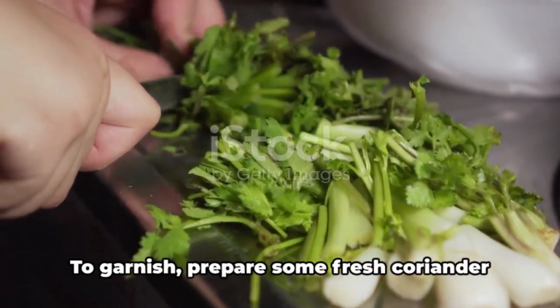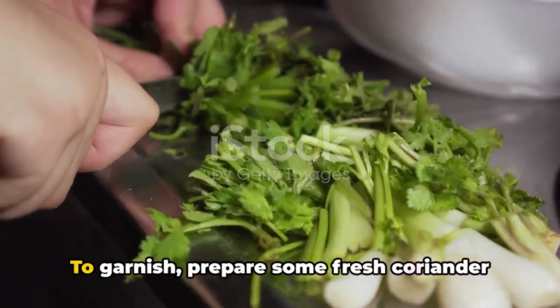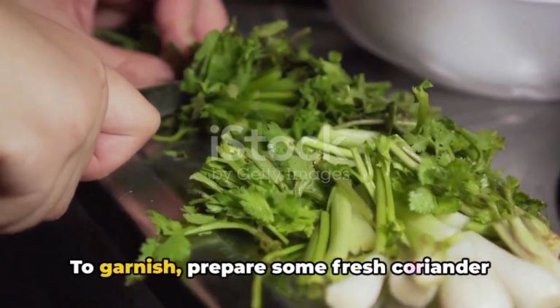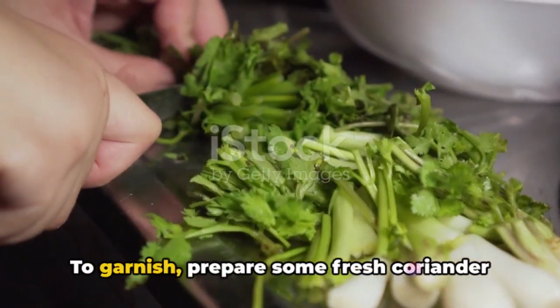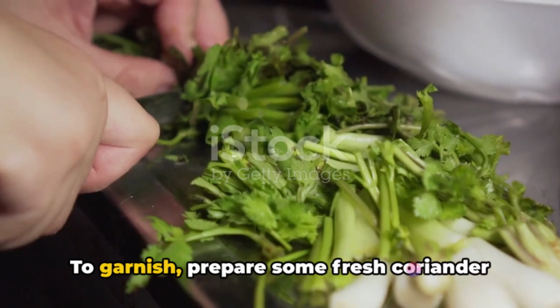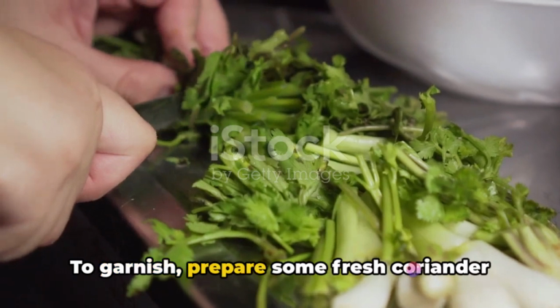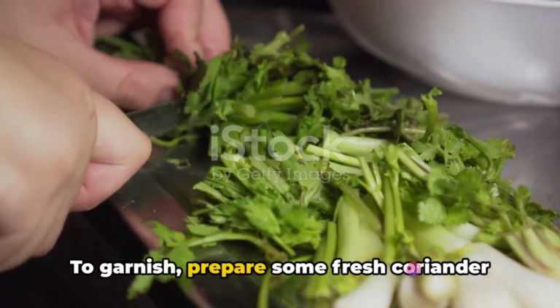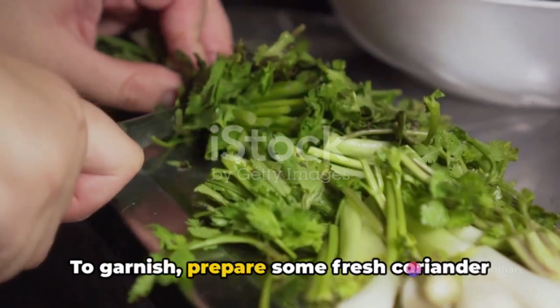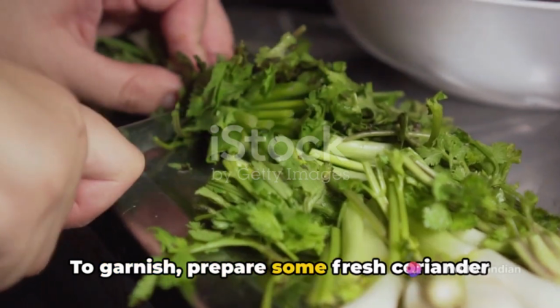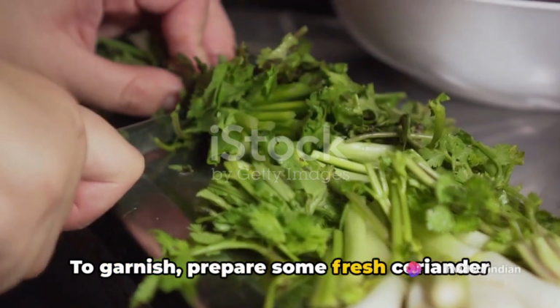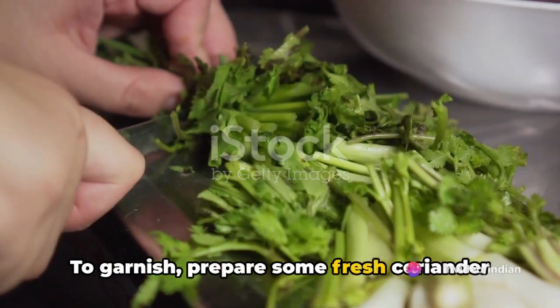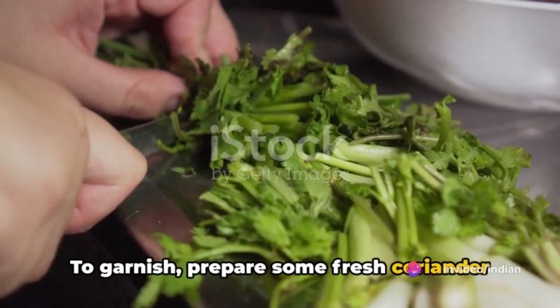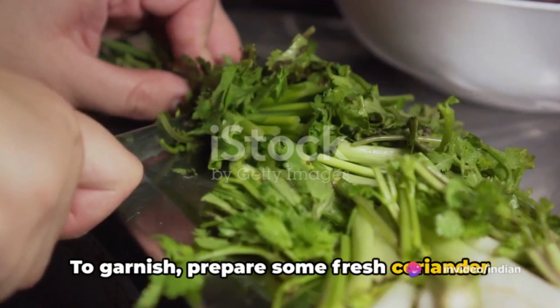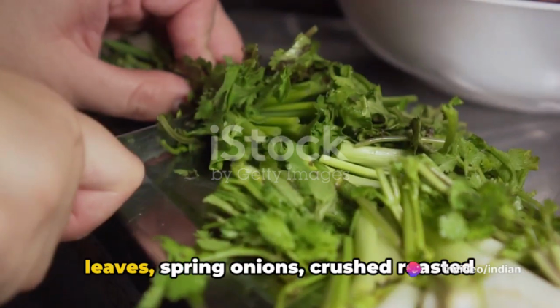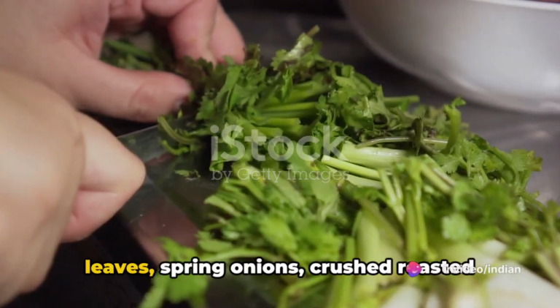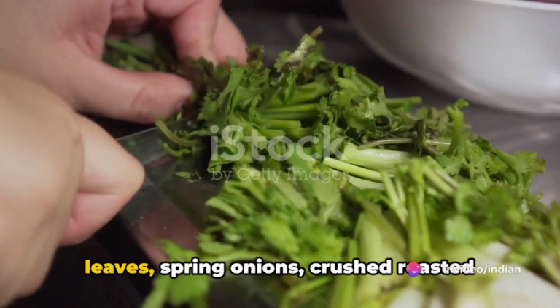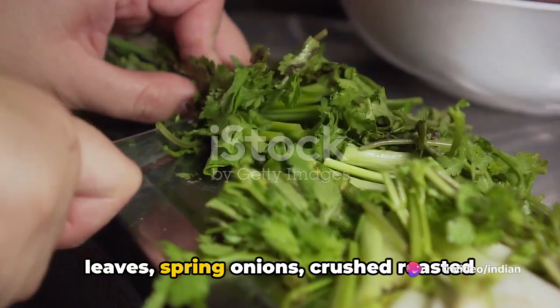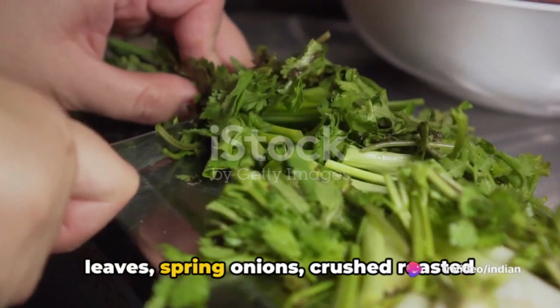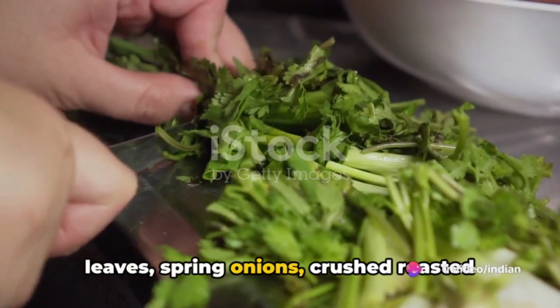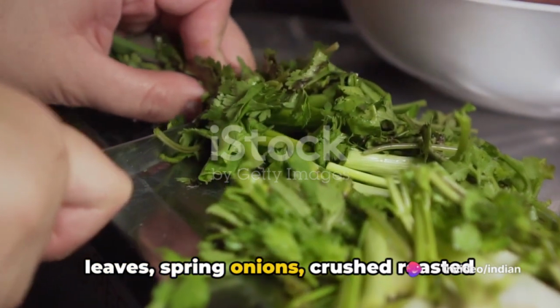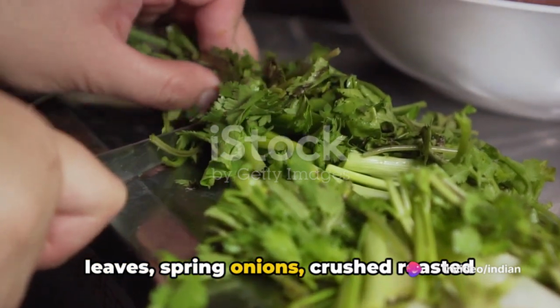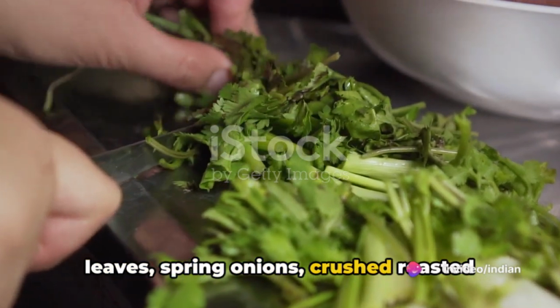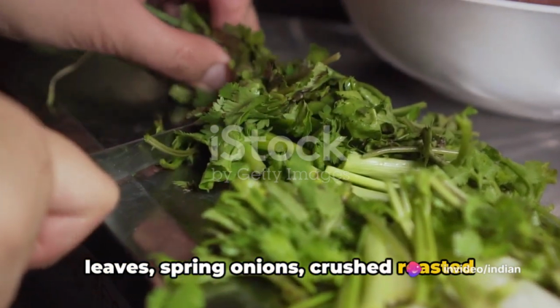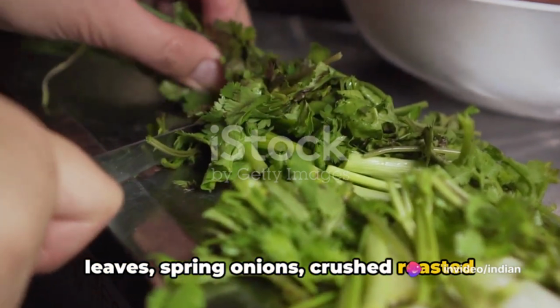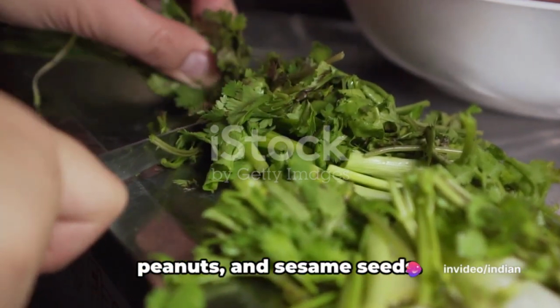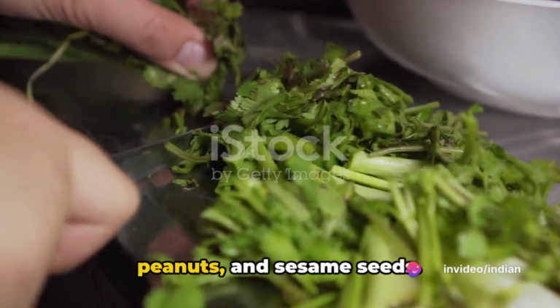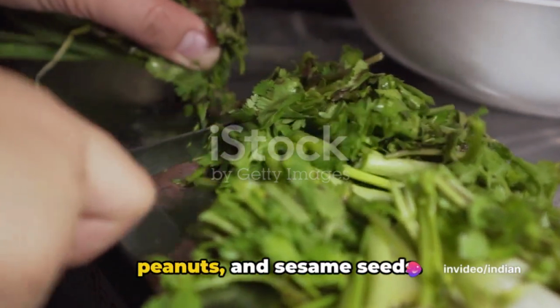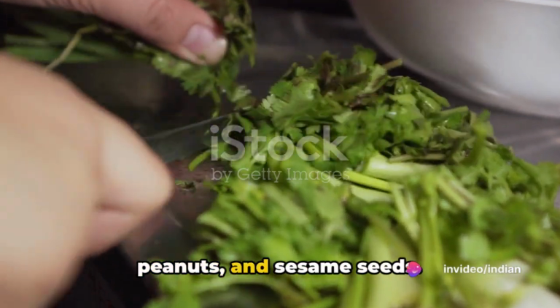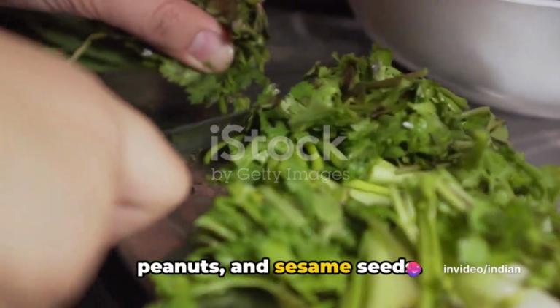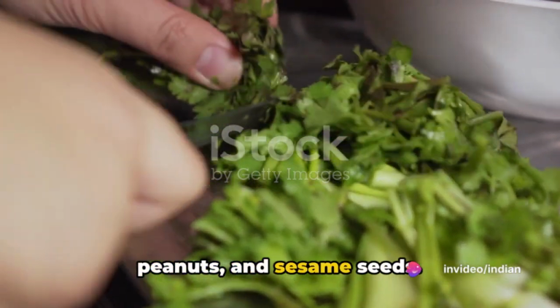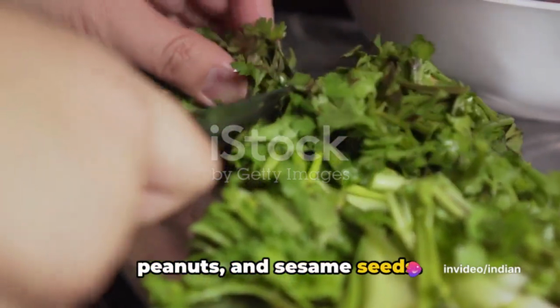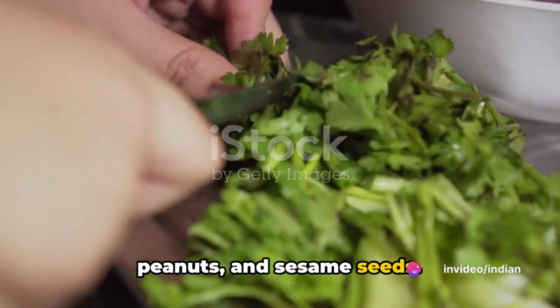To garnish, prepare some fresh coriander leaves, spring onions, crushed roasted peanuts, and sesame seeds.